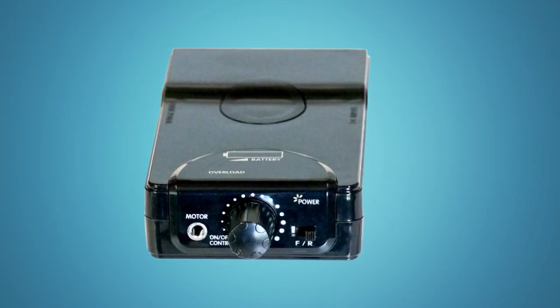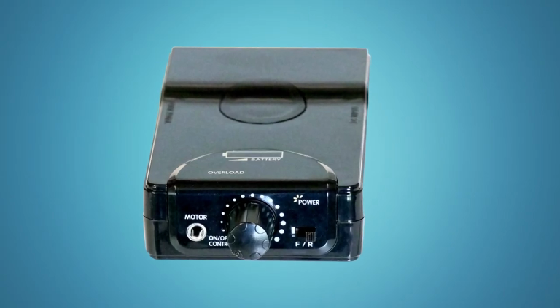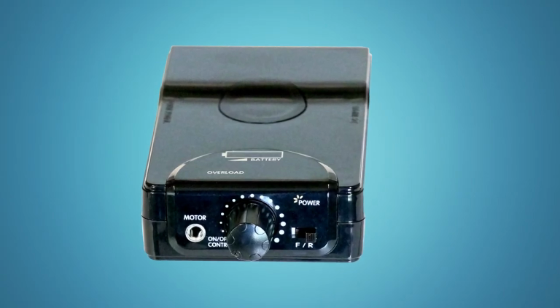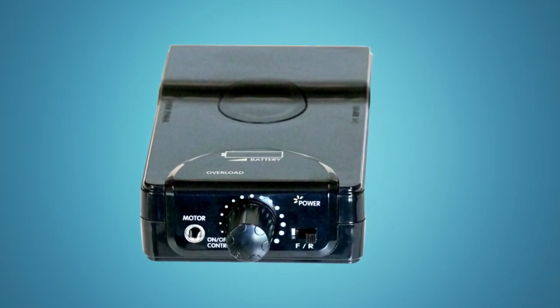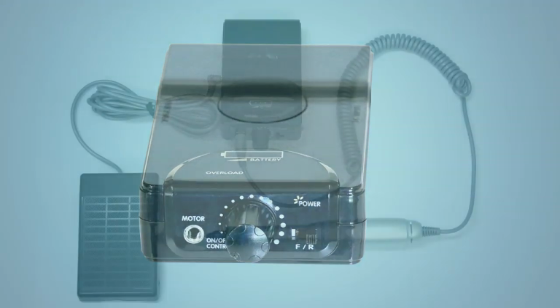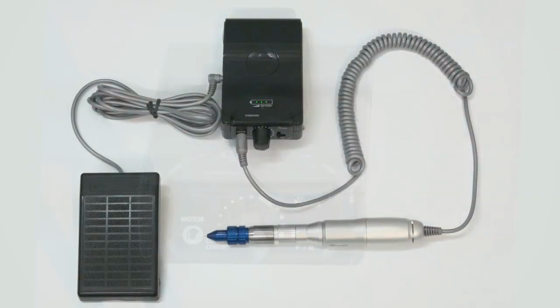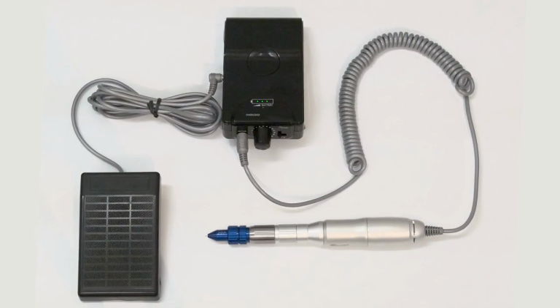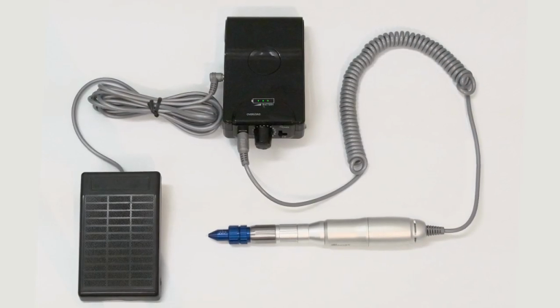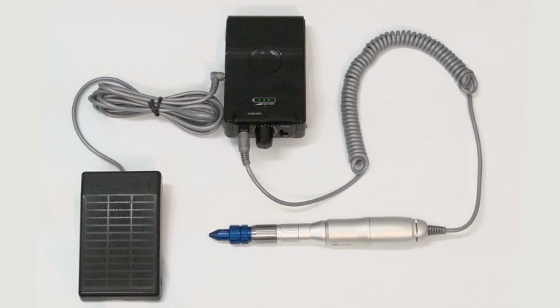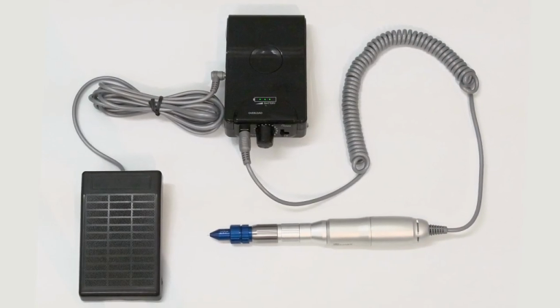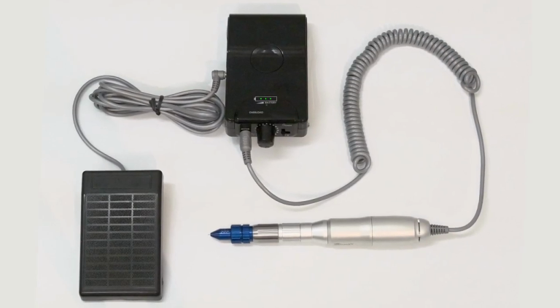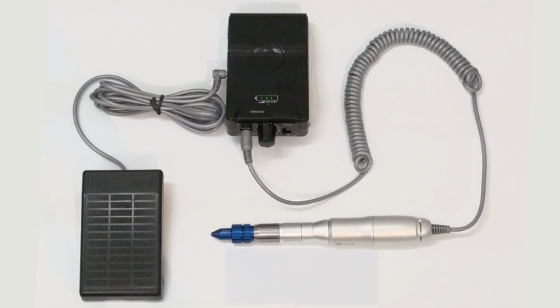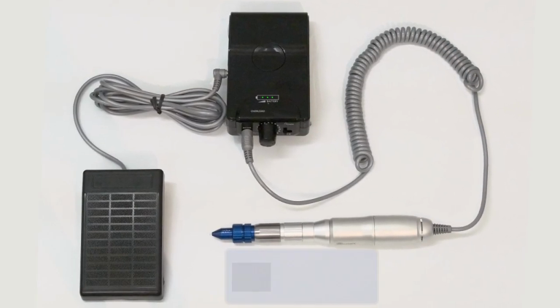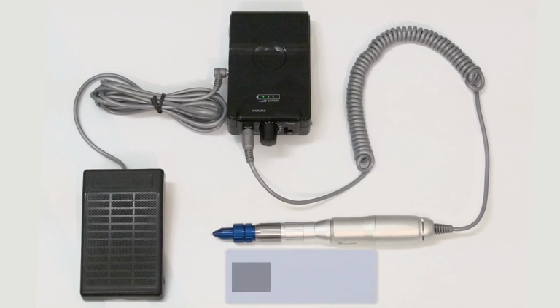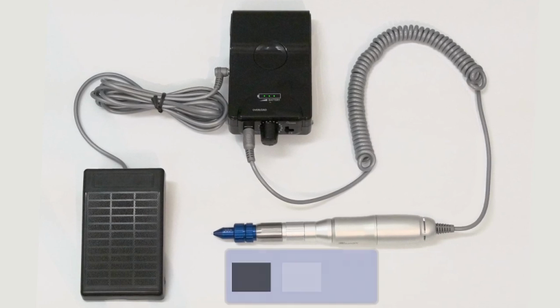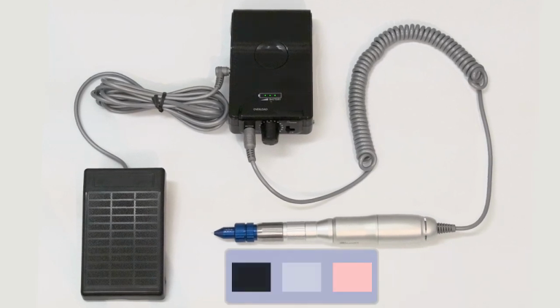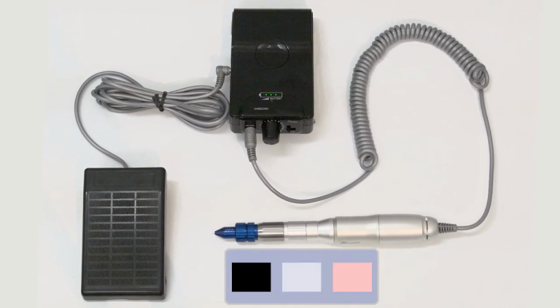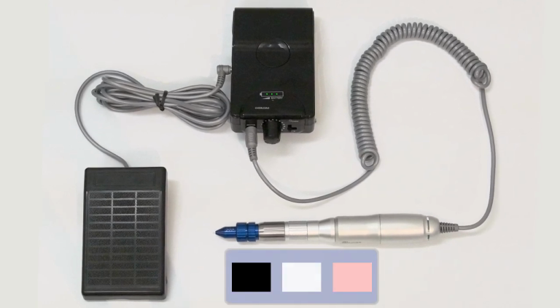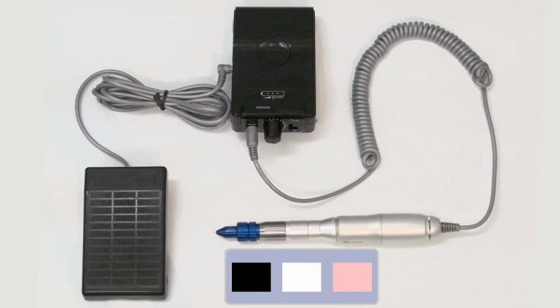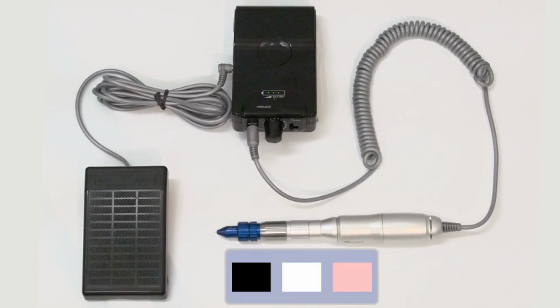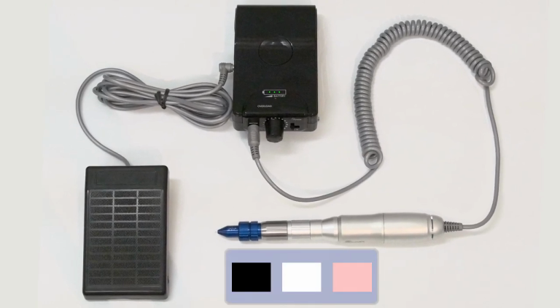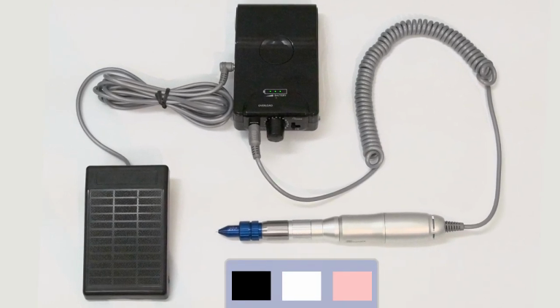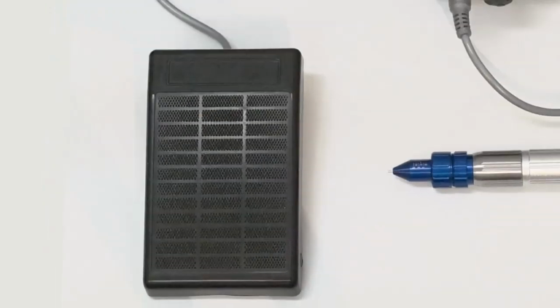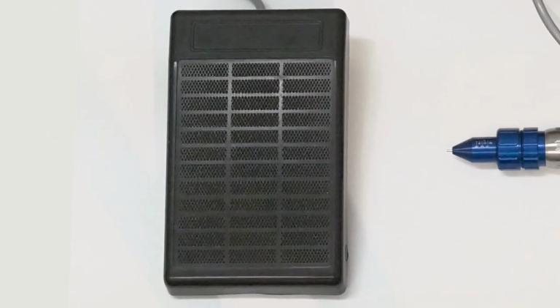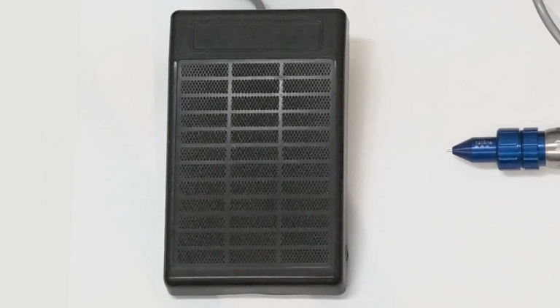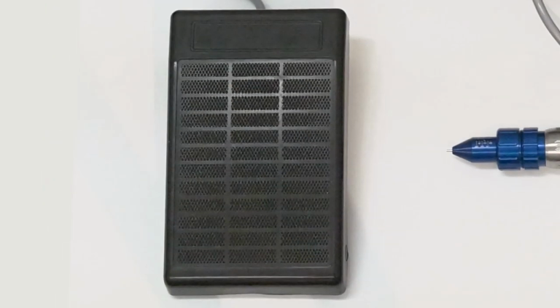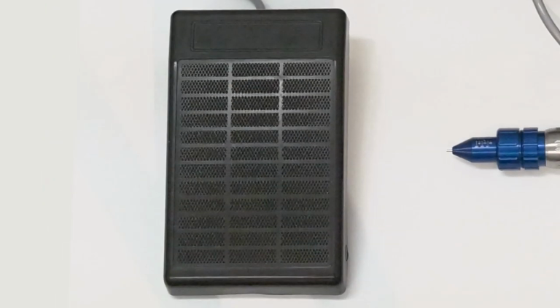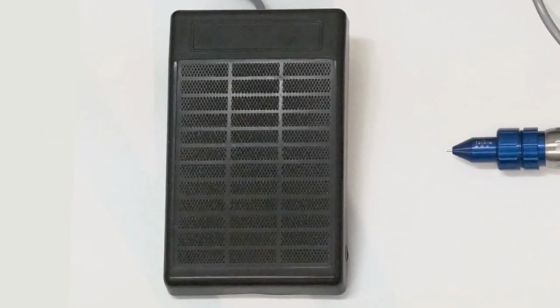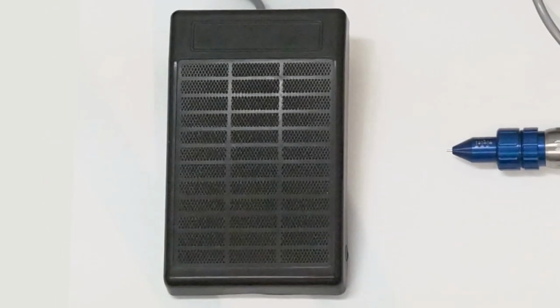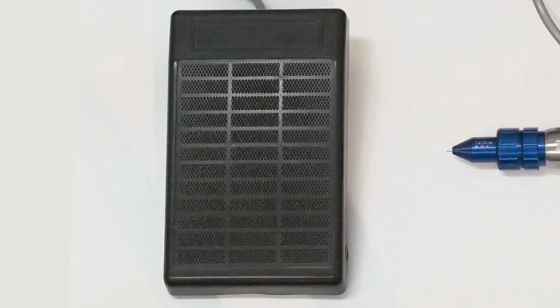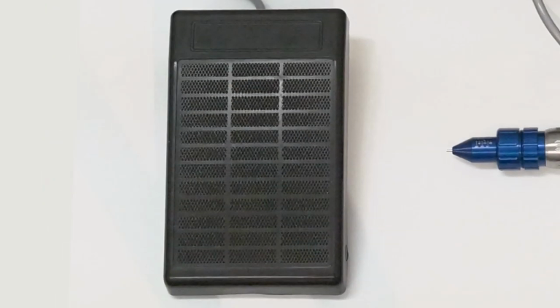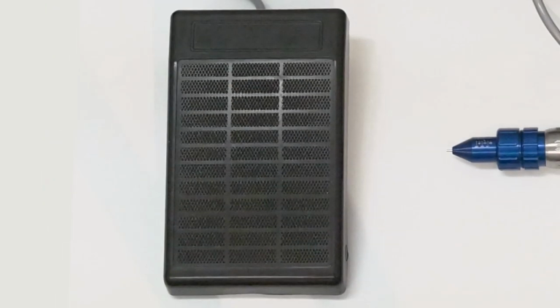The Vortex comes available in three colors: black, white, and pink. It also includes a foot pedal and waist pouch for your convenience.